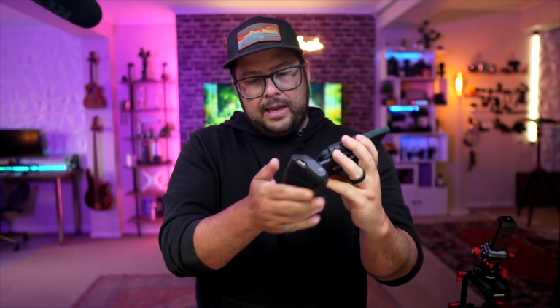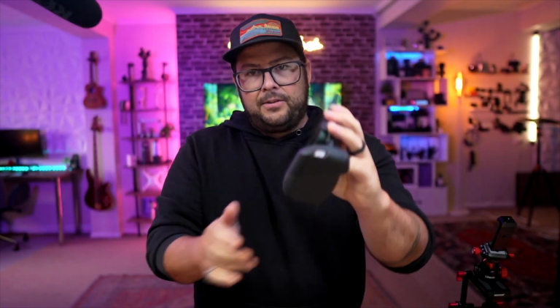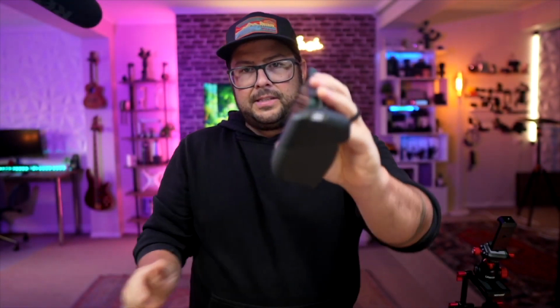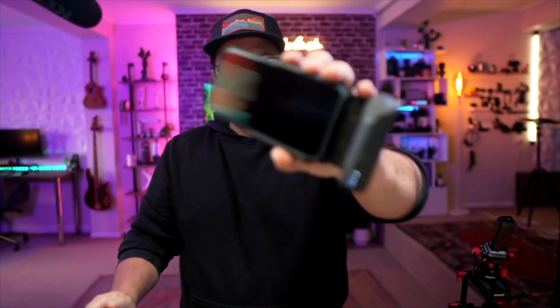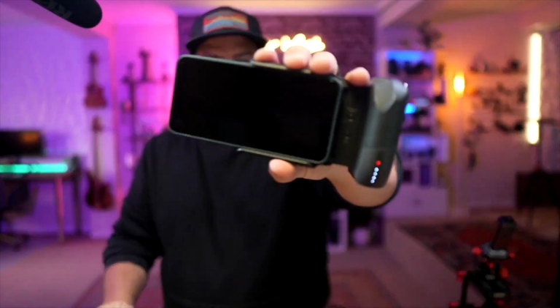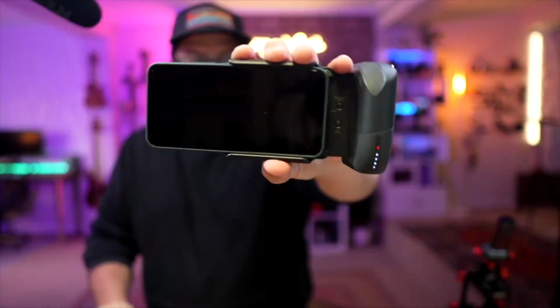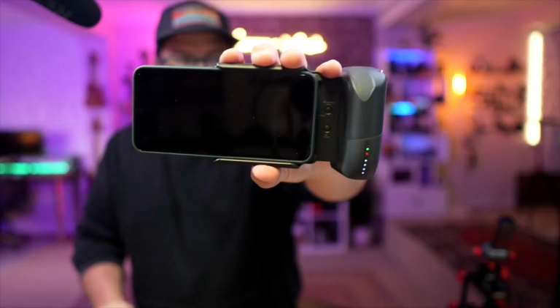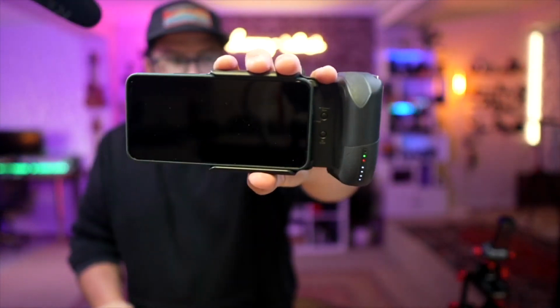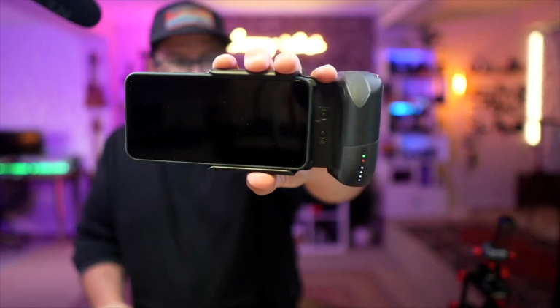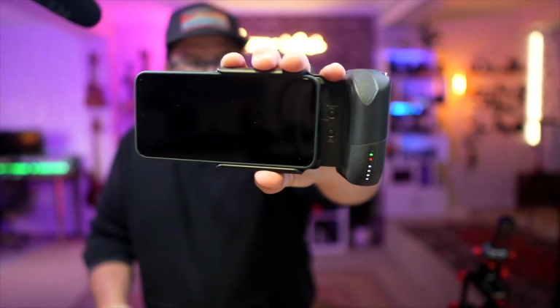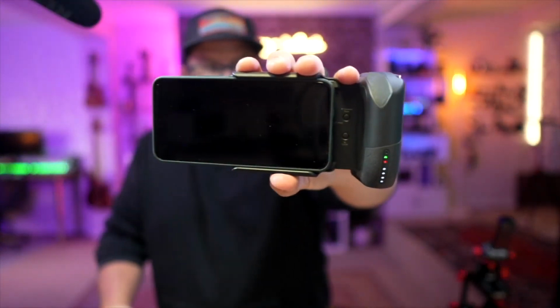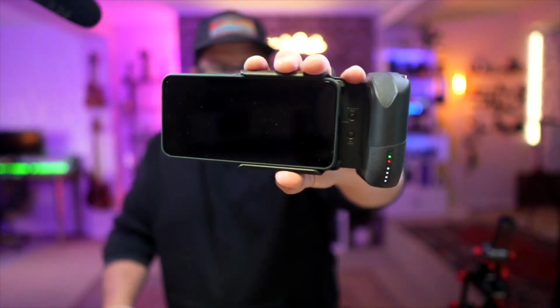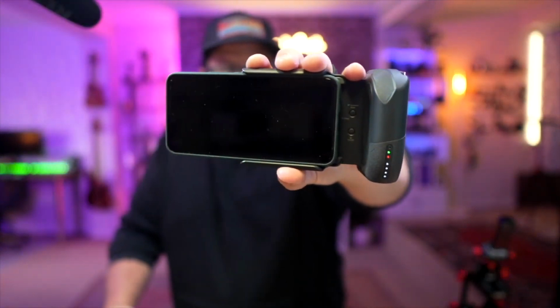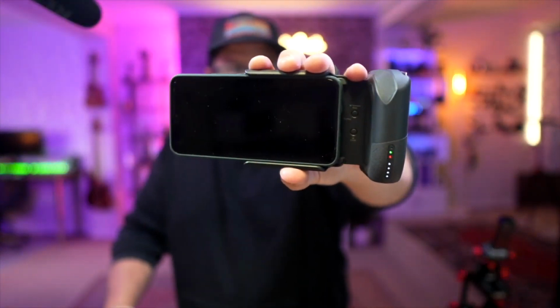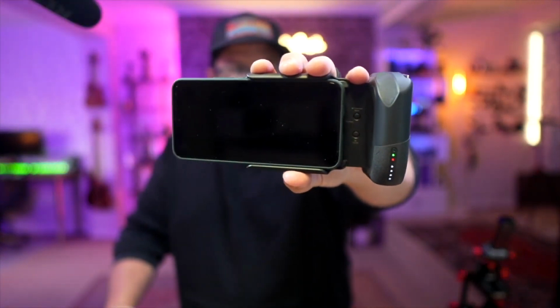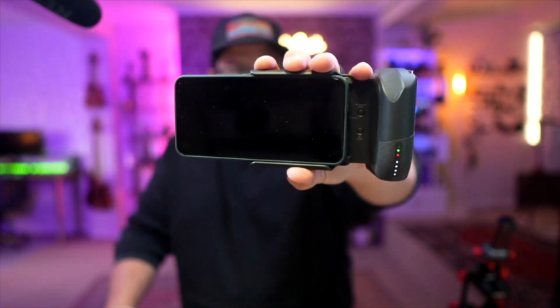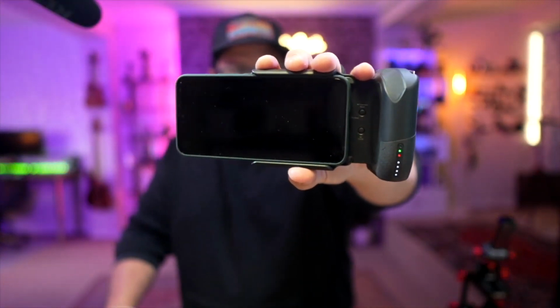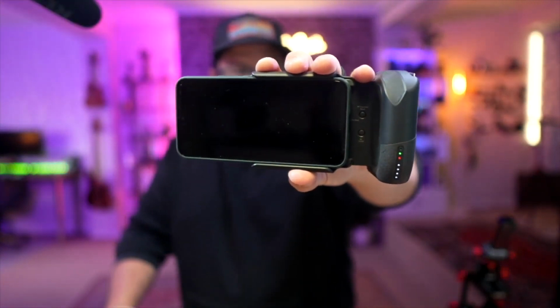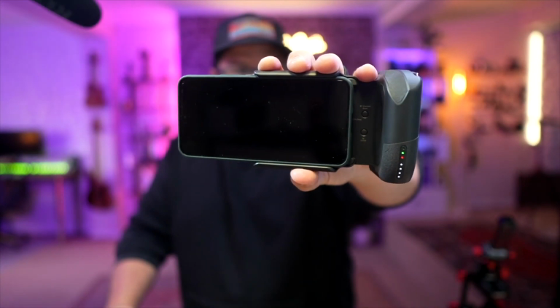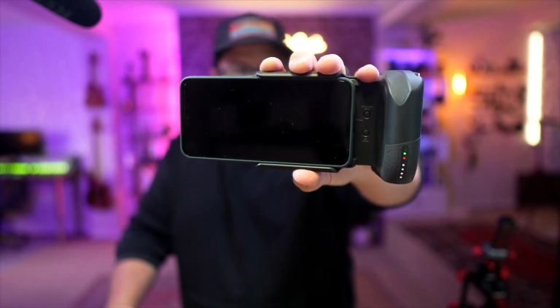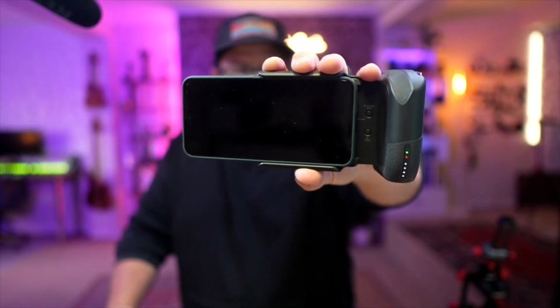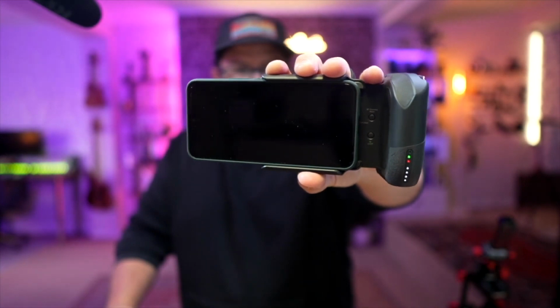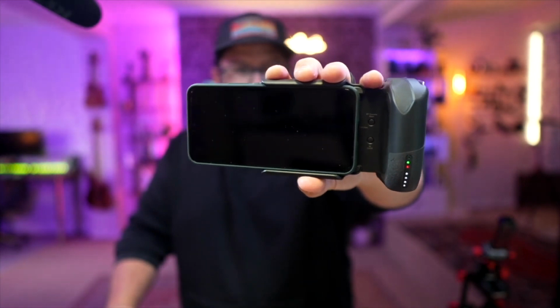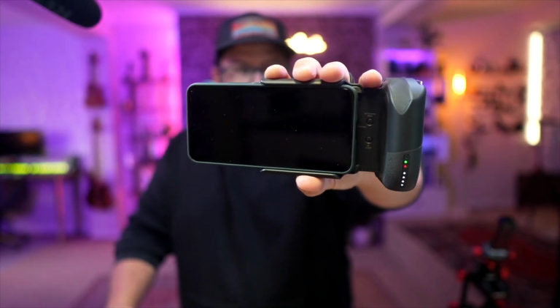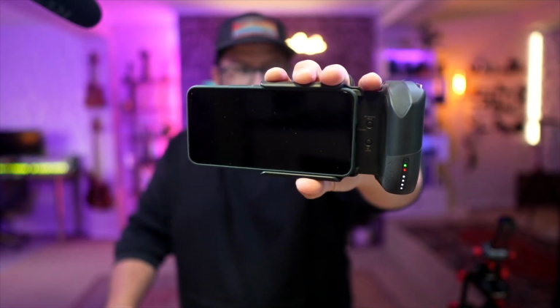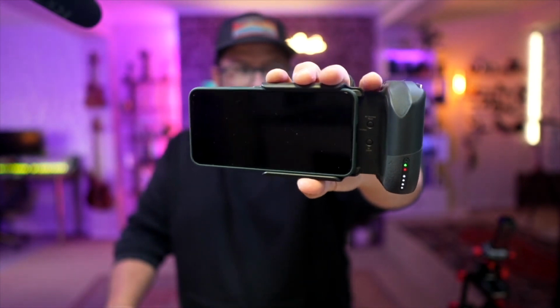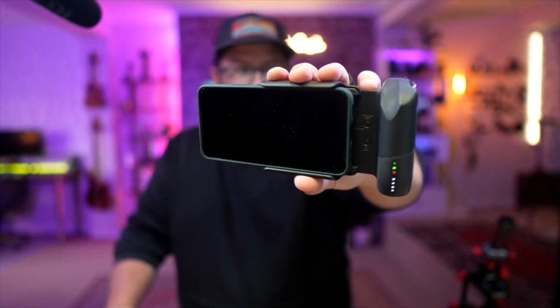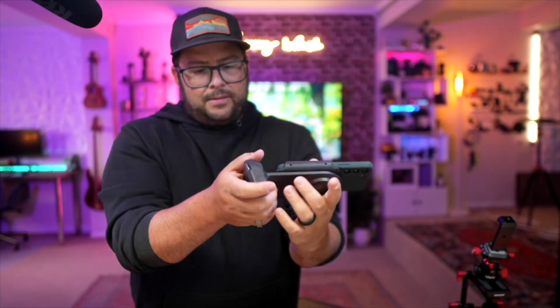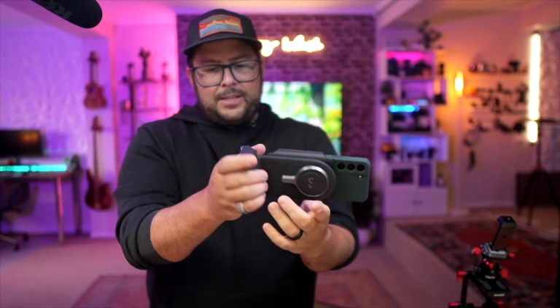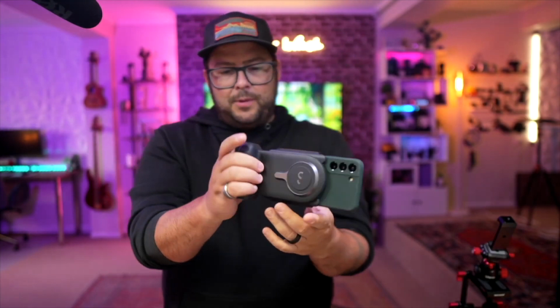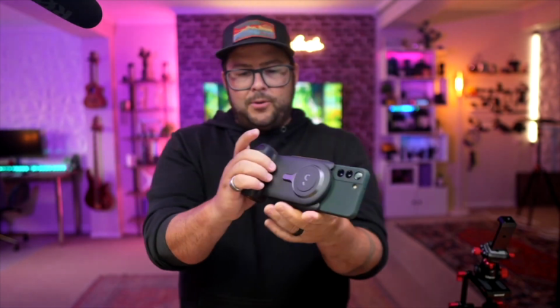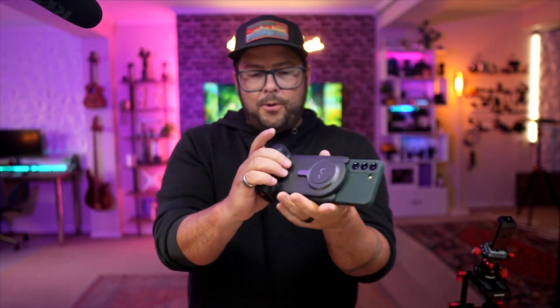You can see it's going to start charging the phone right away — I felt it vibrate. That's really cool.